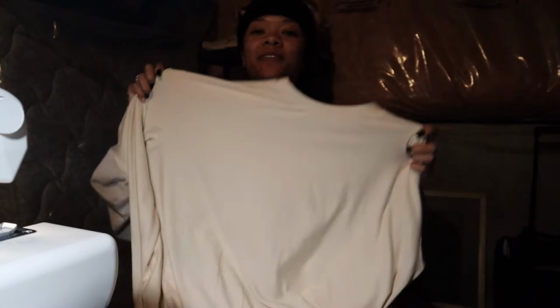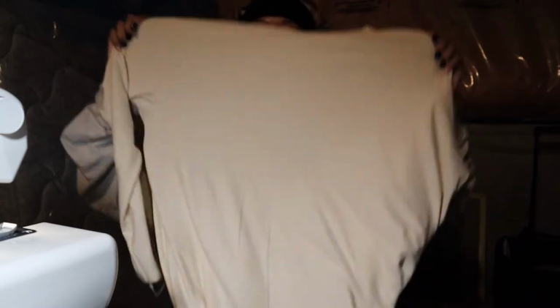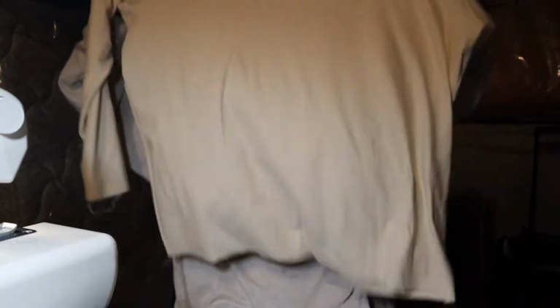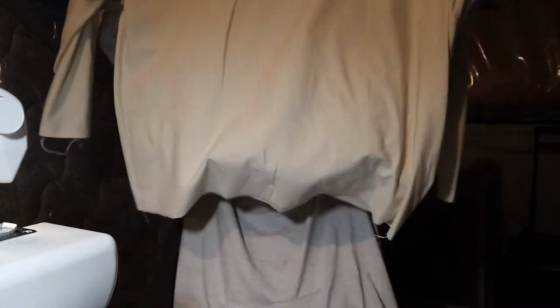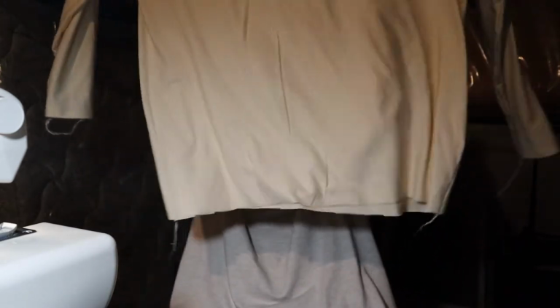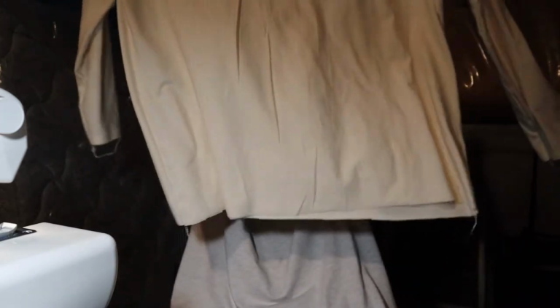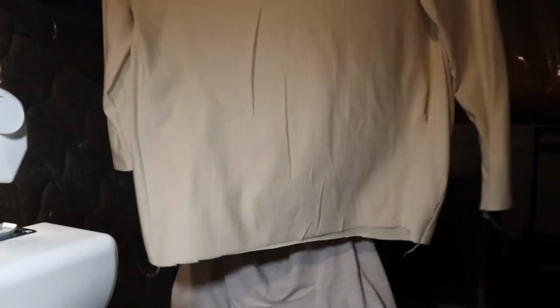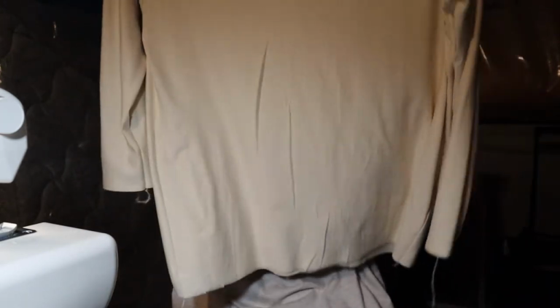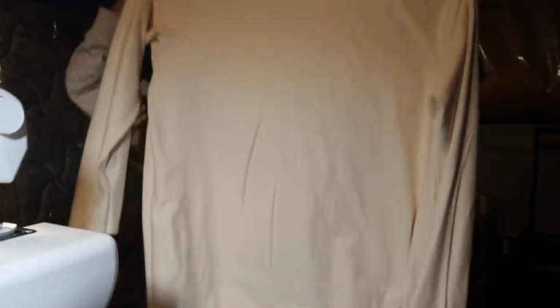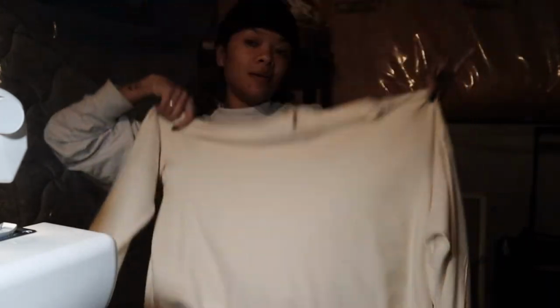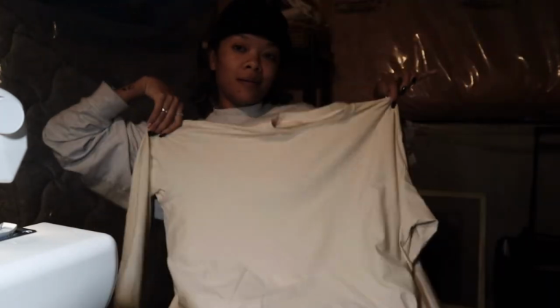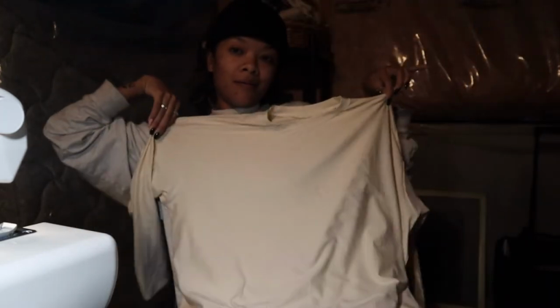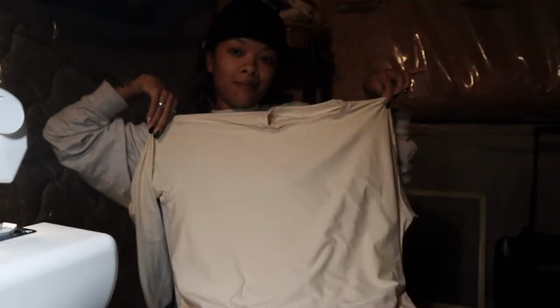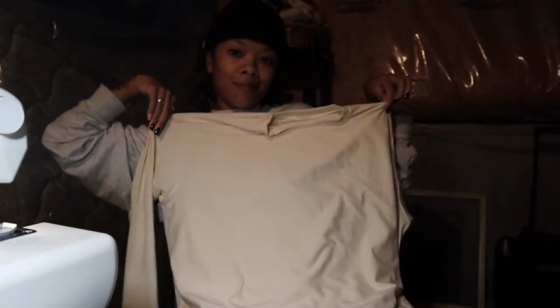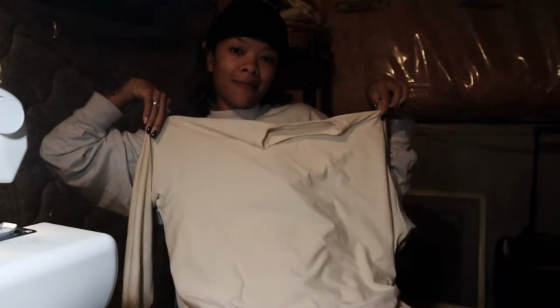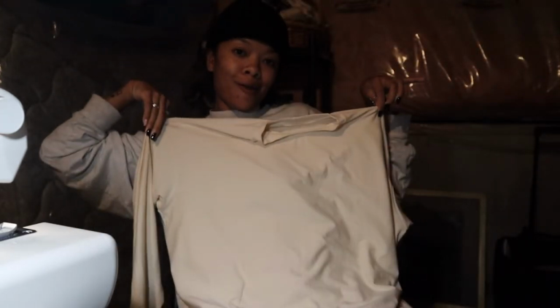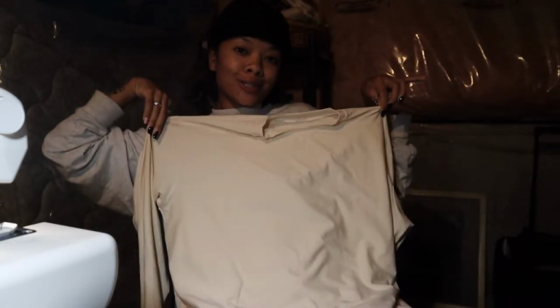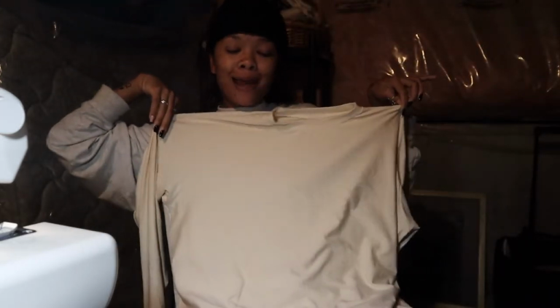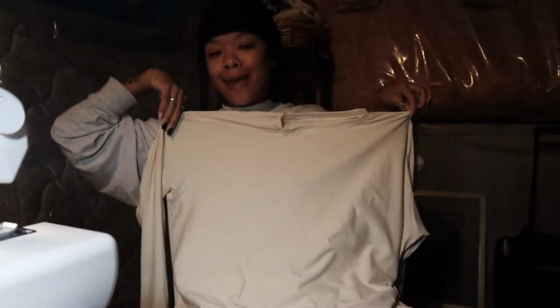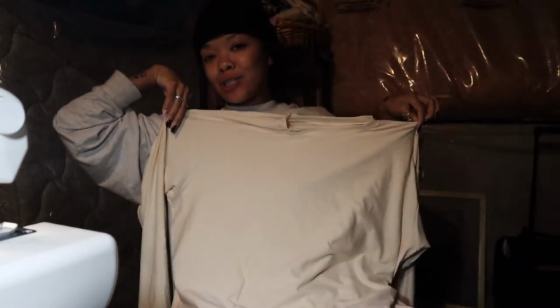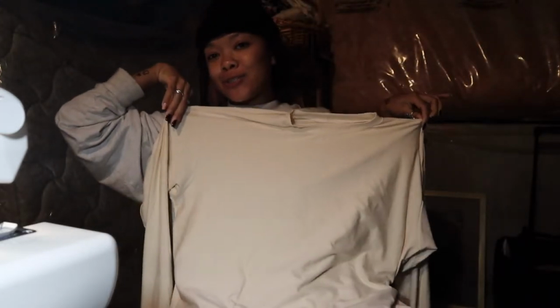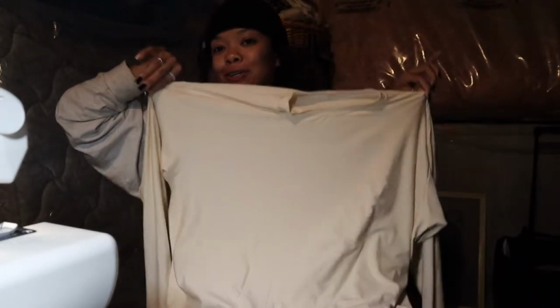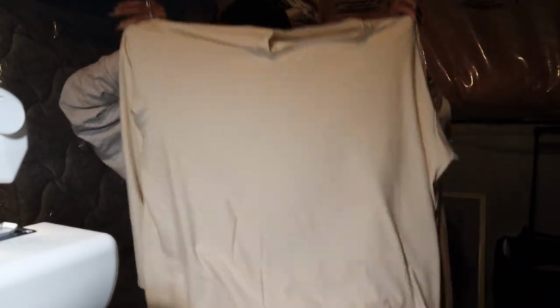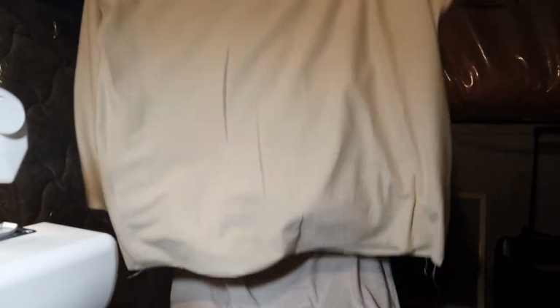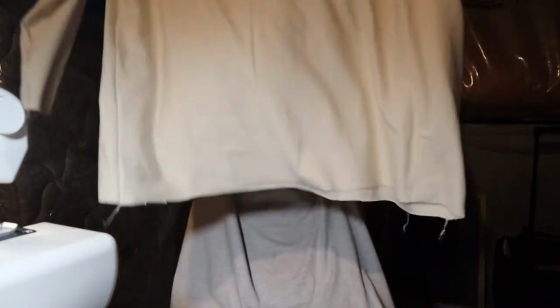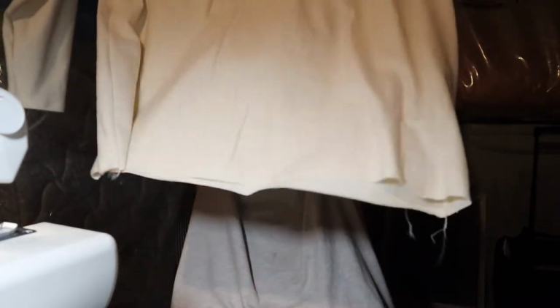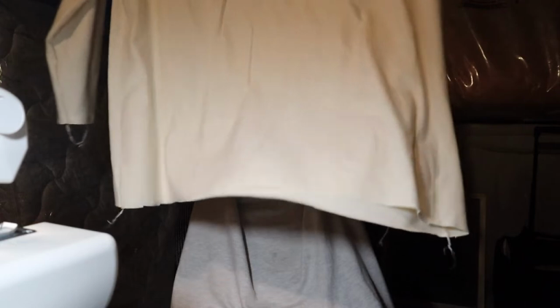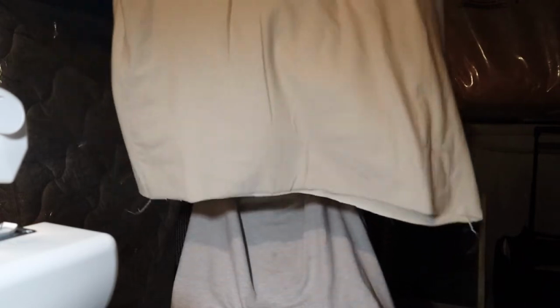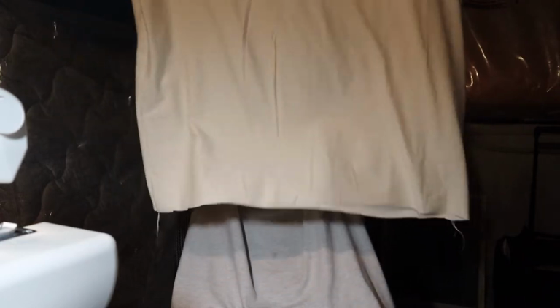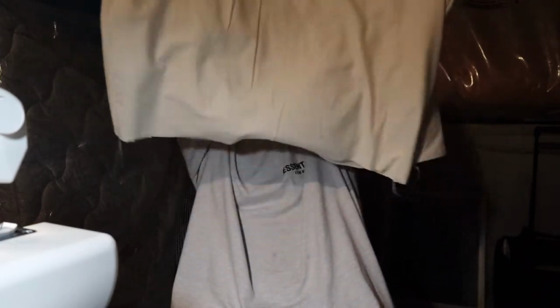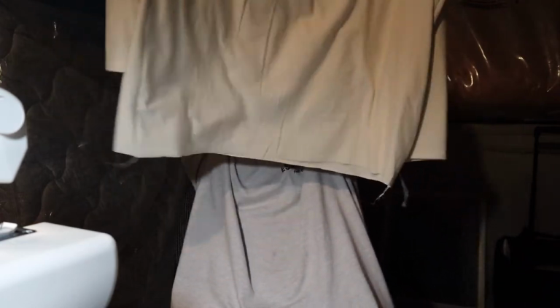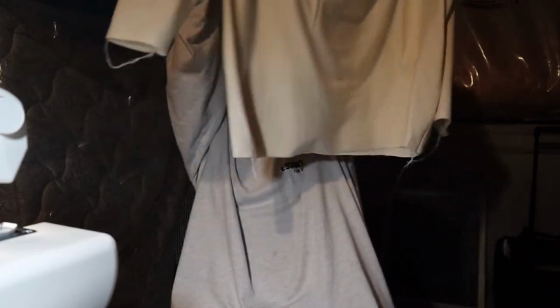Finally done! My first natural long-sleeve shirt right here.